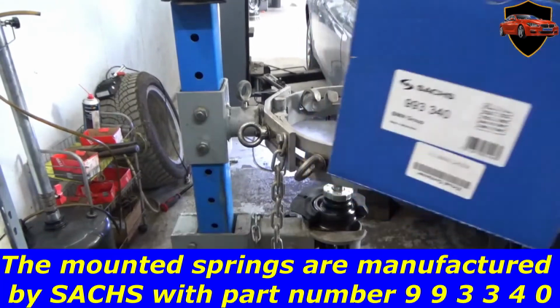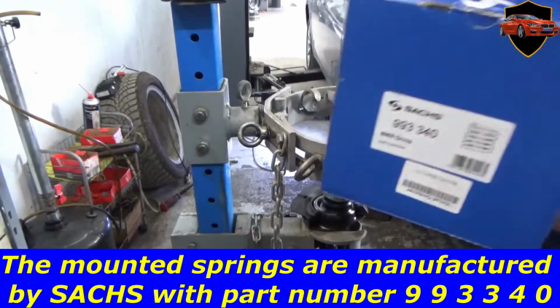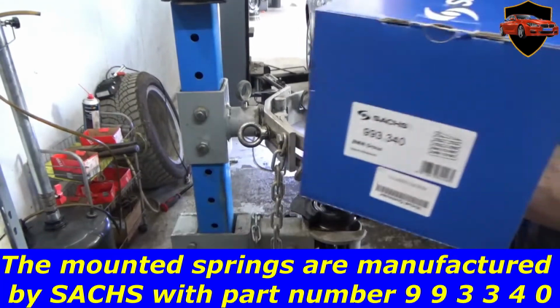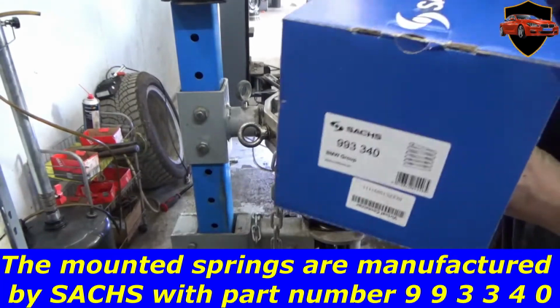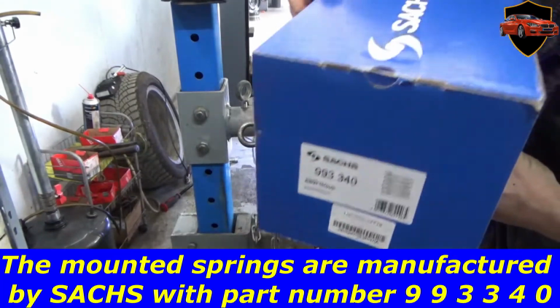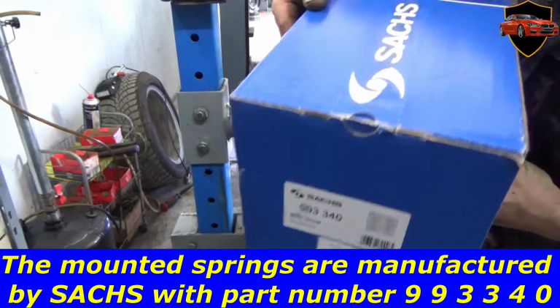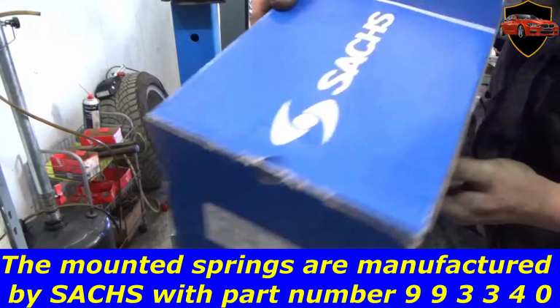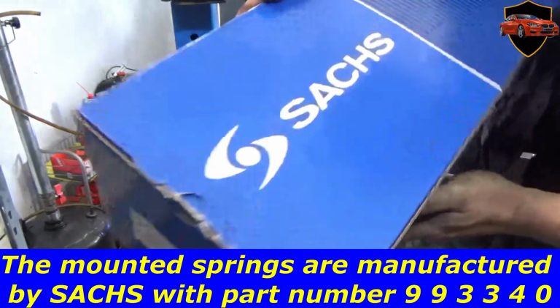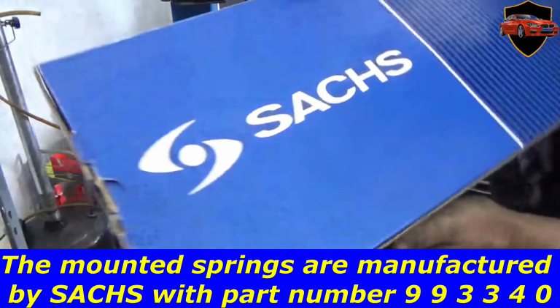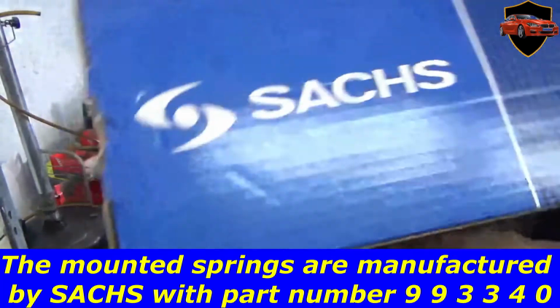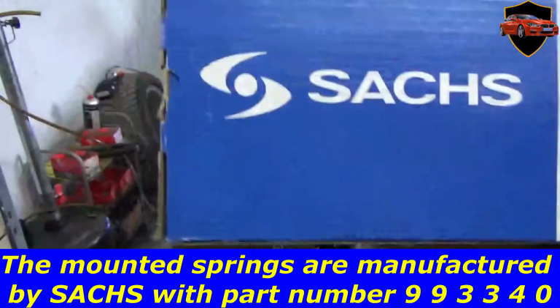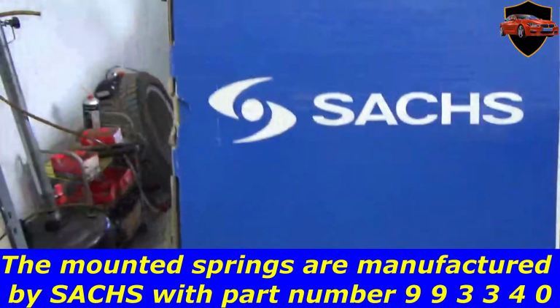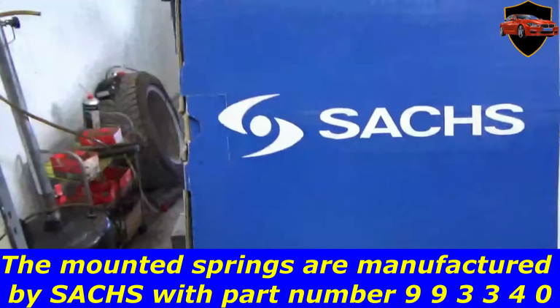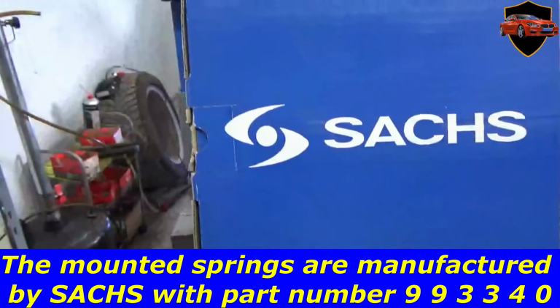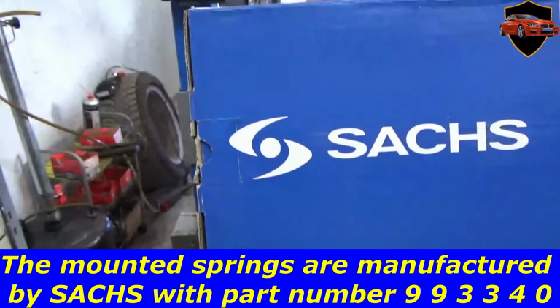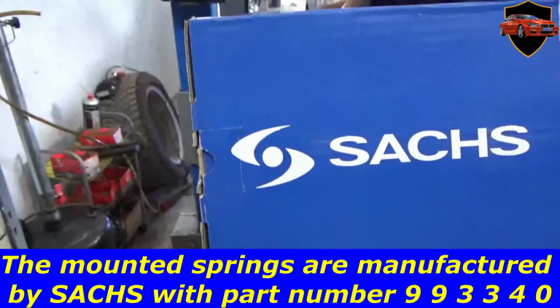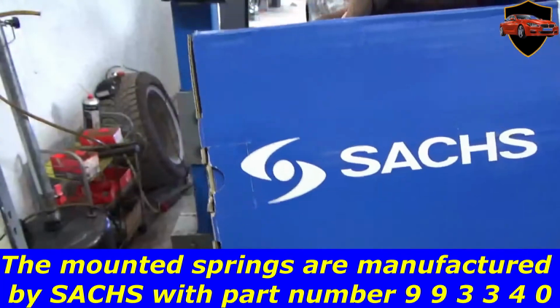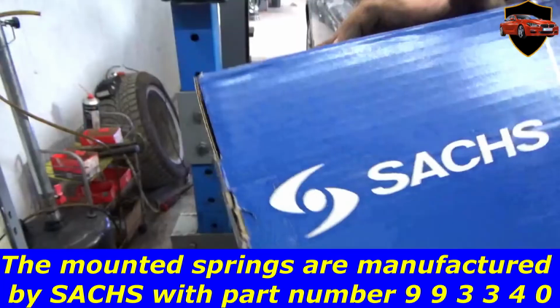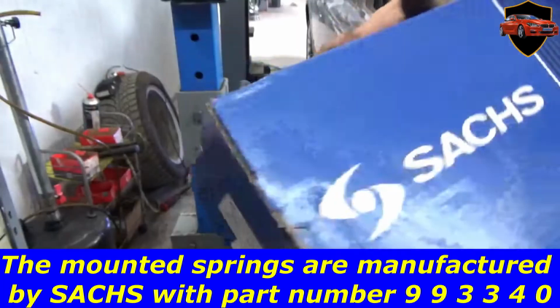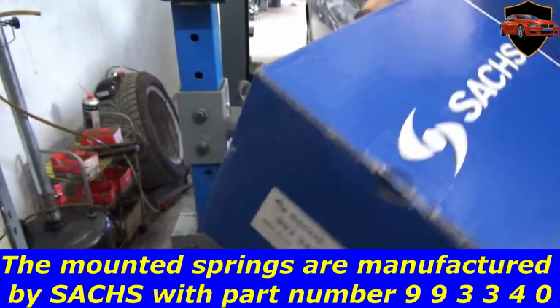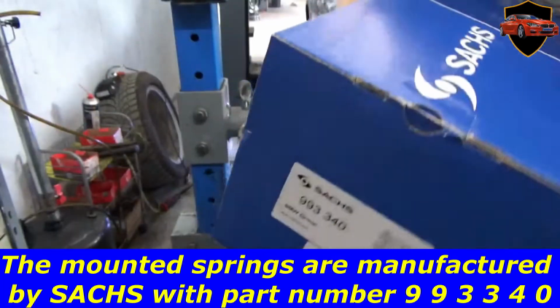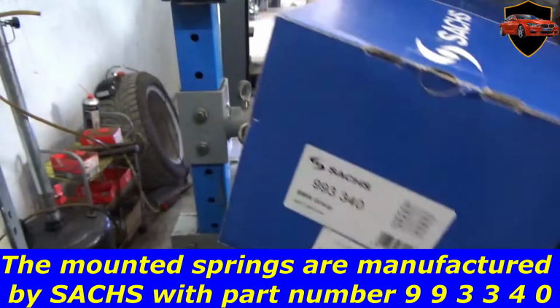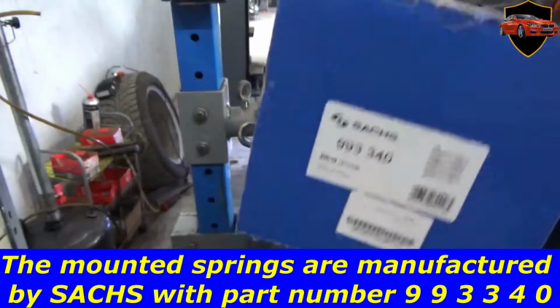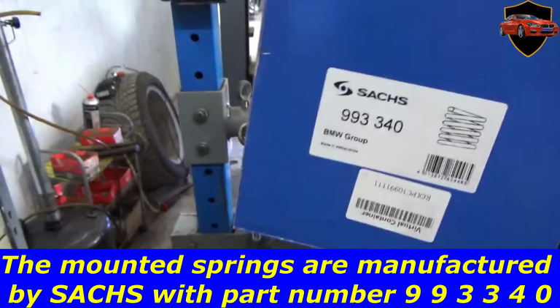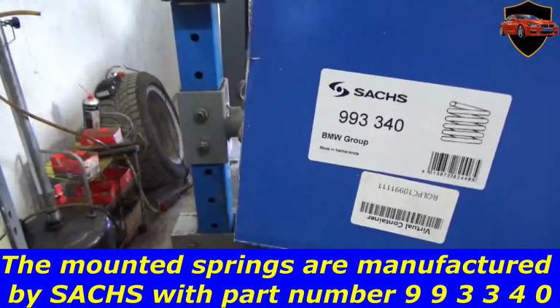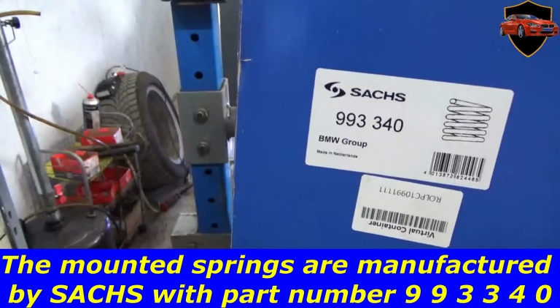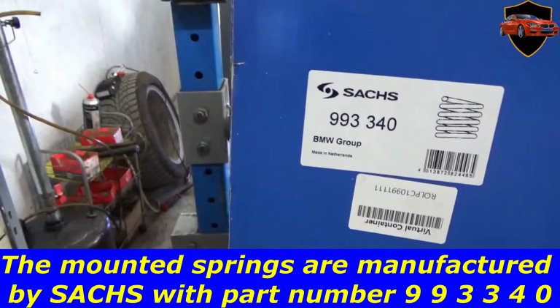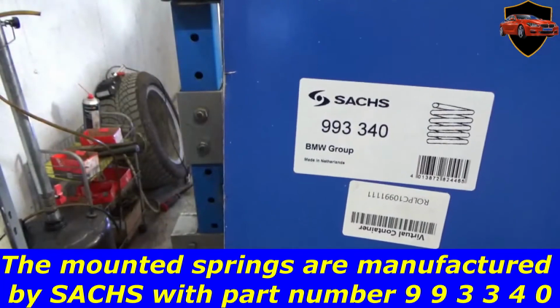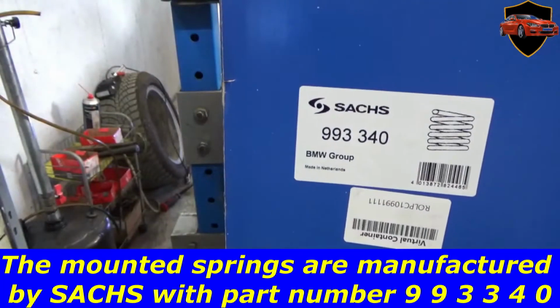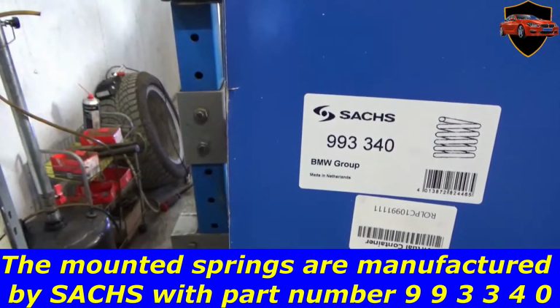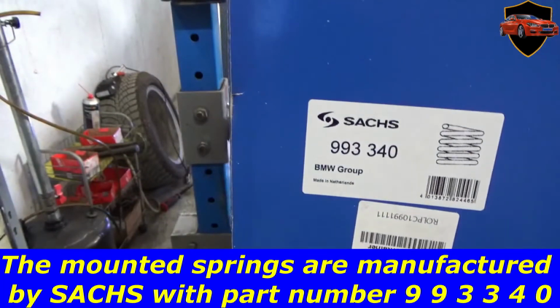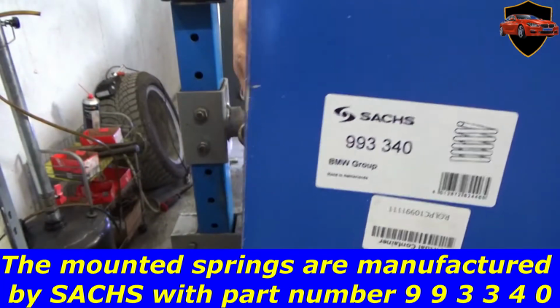The mounted springs are manufactured by Saks with part number 993340. The lower support of the shock absorber will also be replaced by Saks with part number 993340.